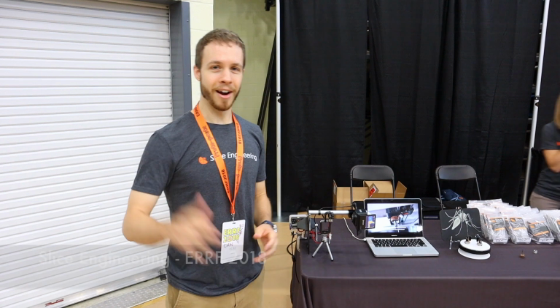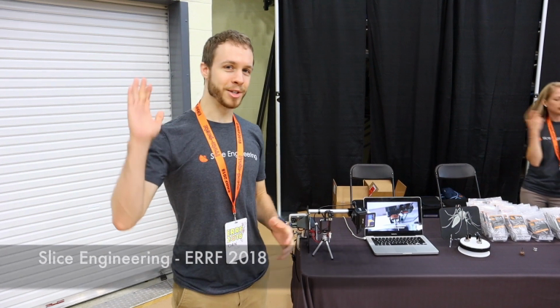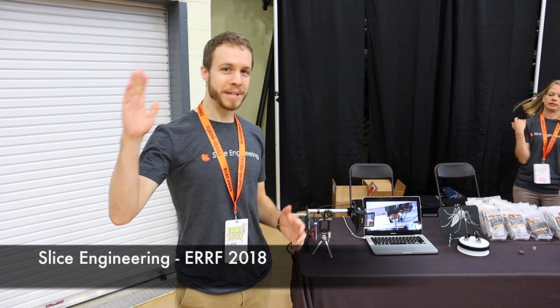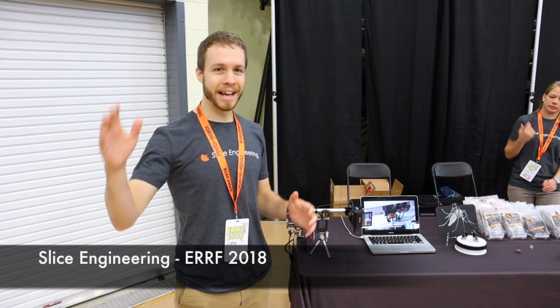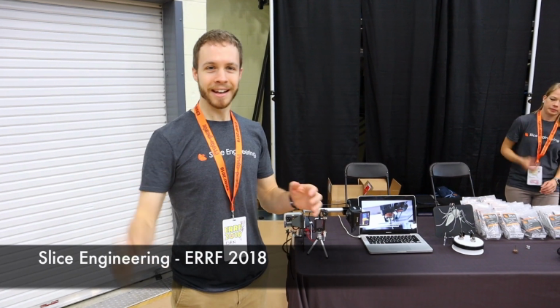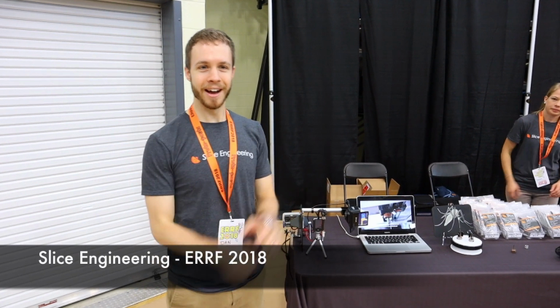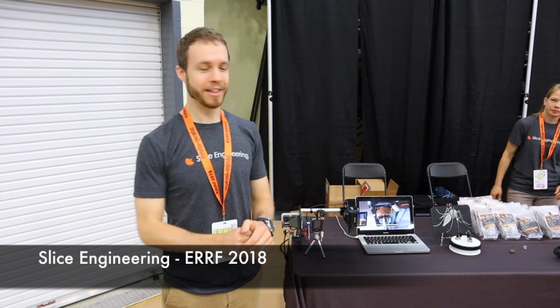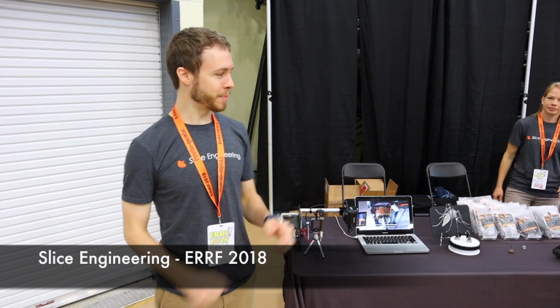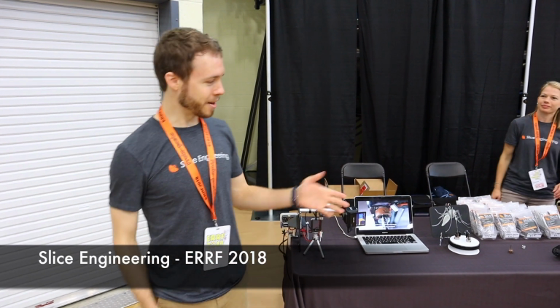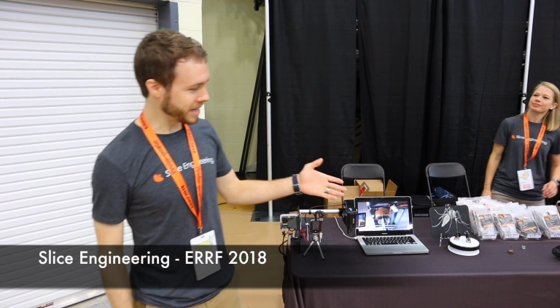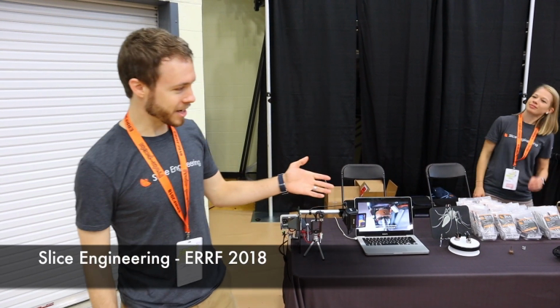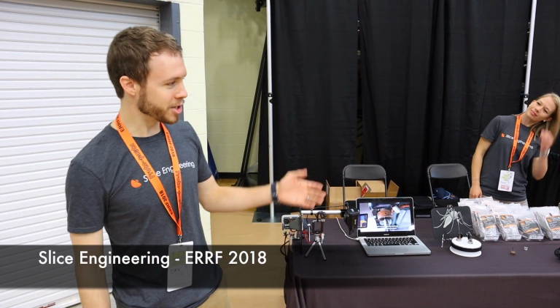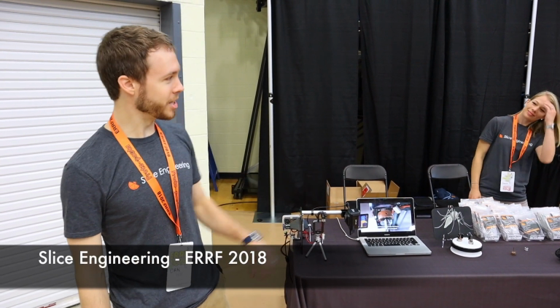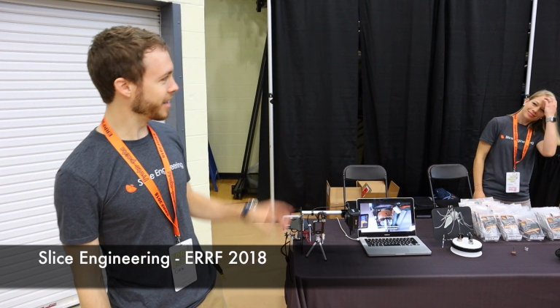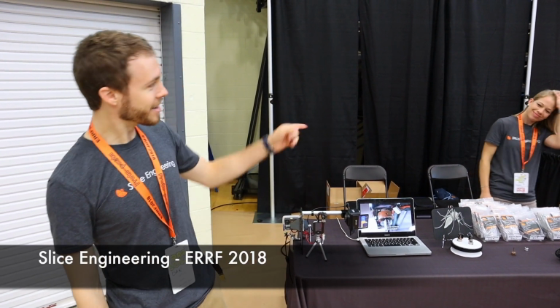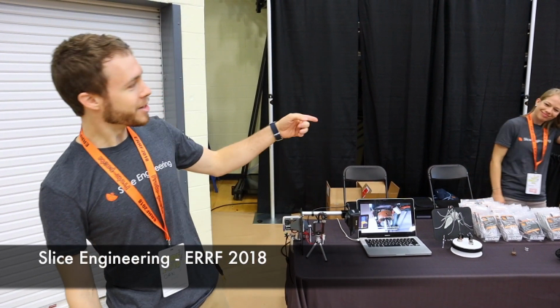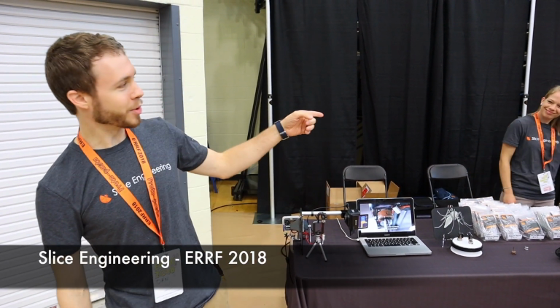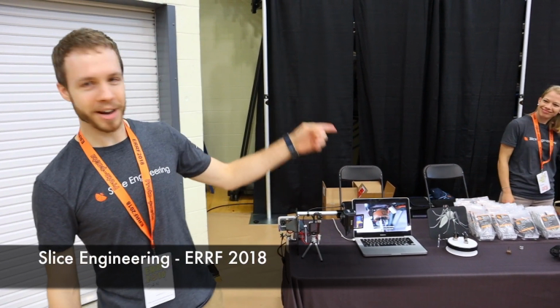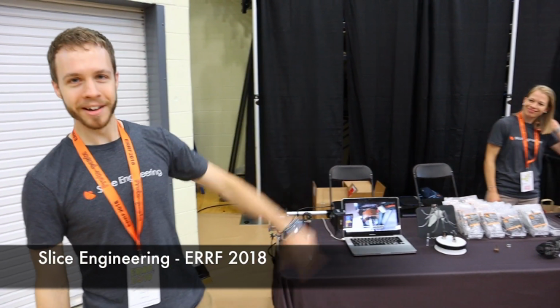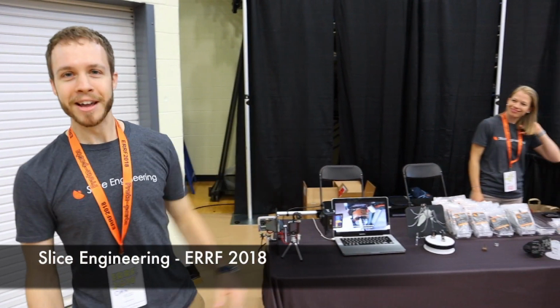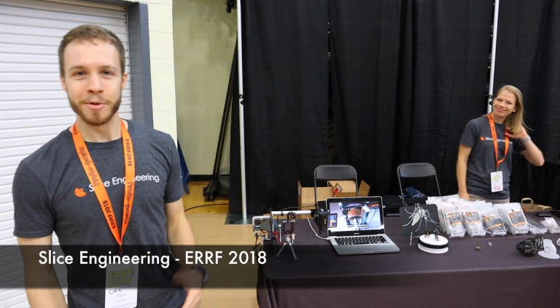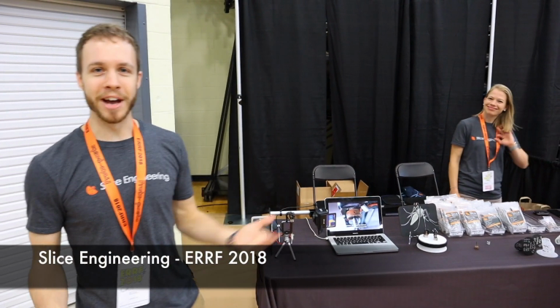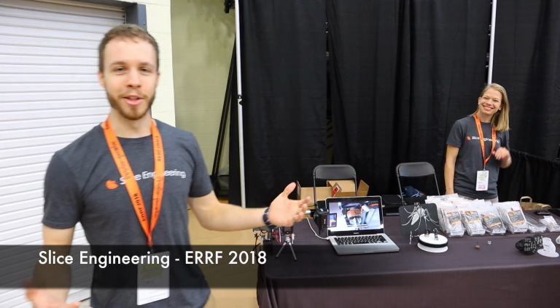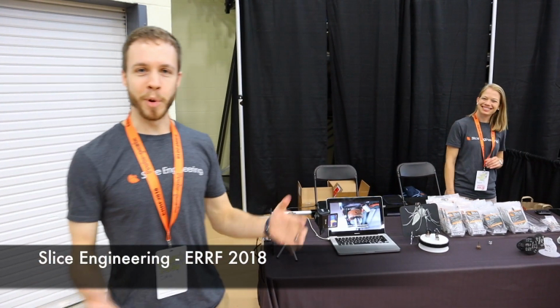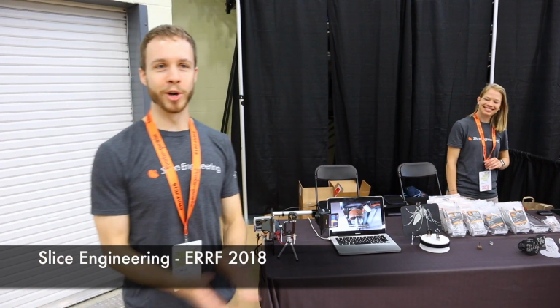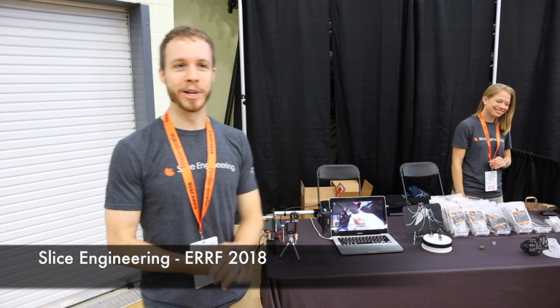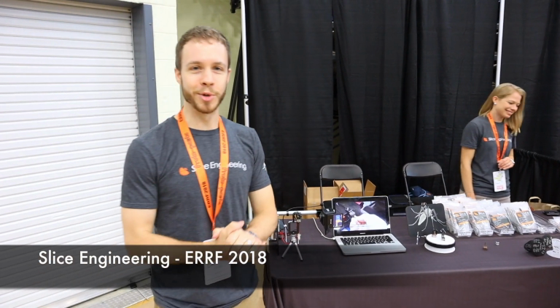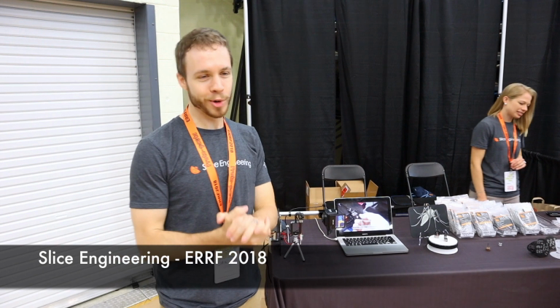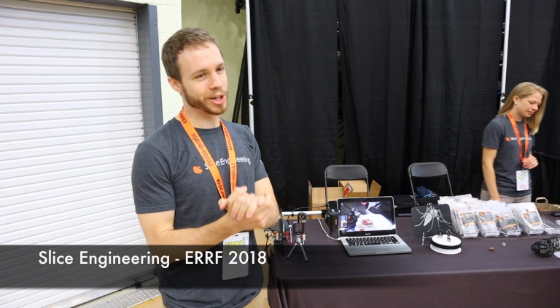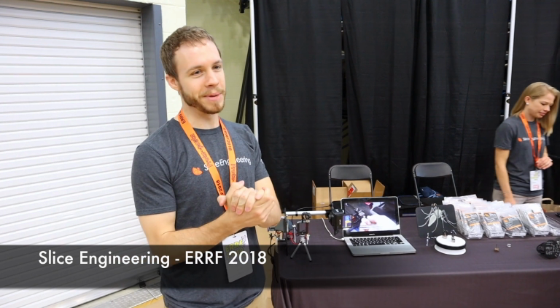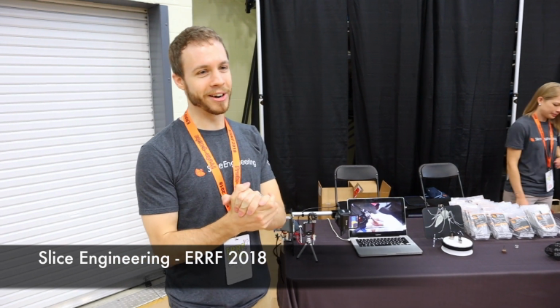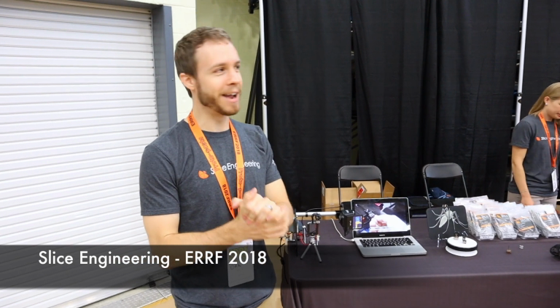All right, so I'm Dan. This is my company, Slice Engineering. It's Joanna. We've got another partner, Chris, who unfortunately couldn't be here today.